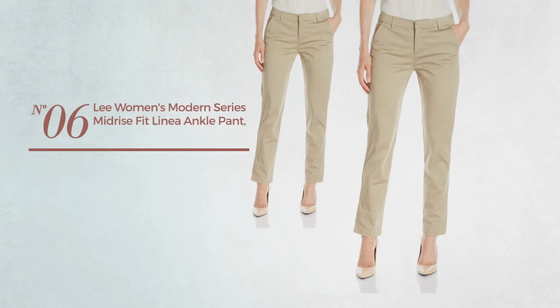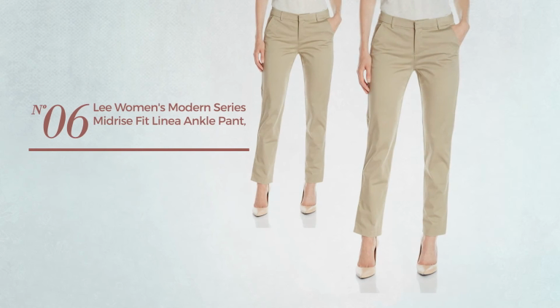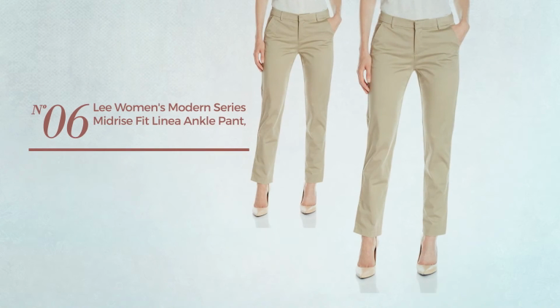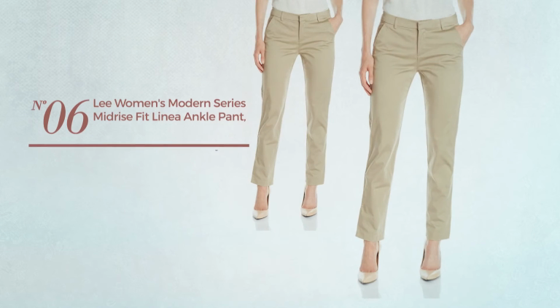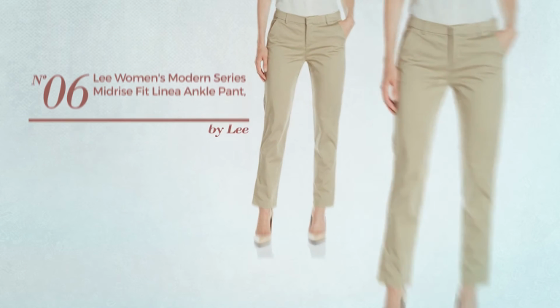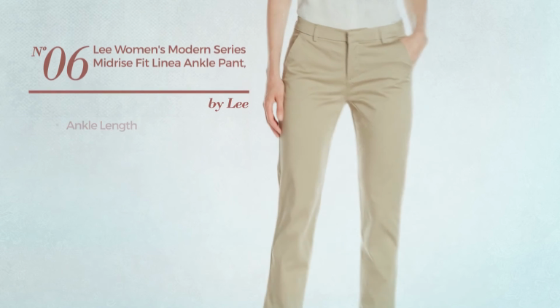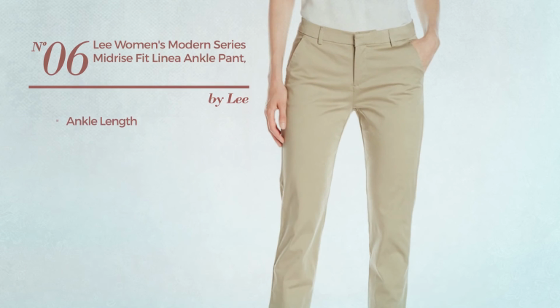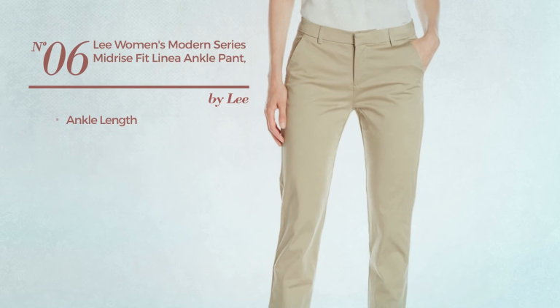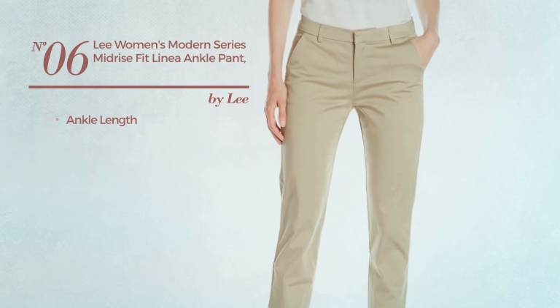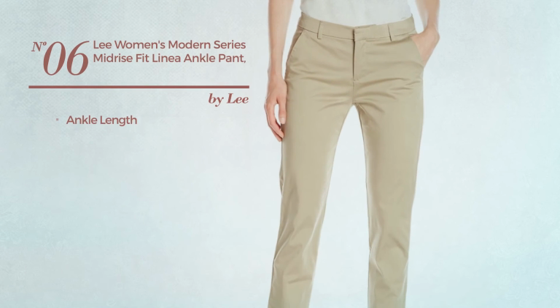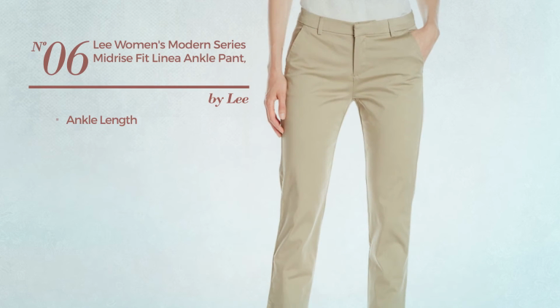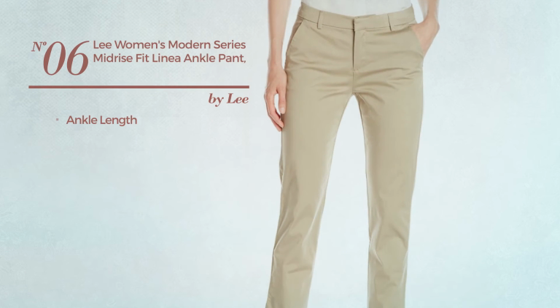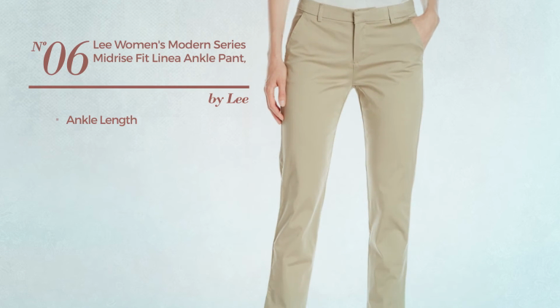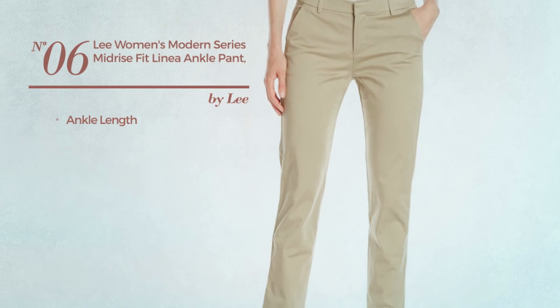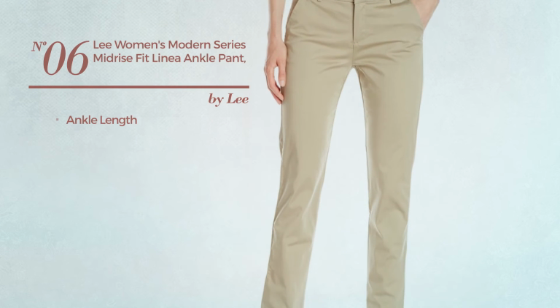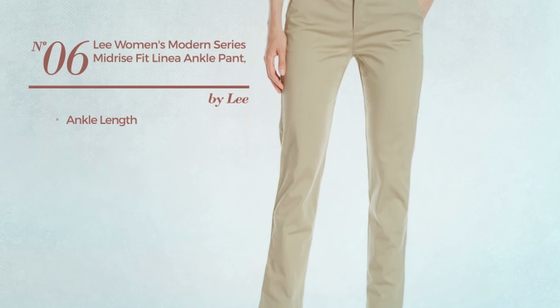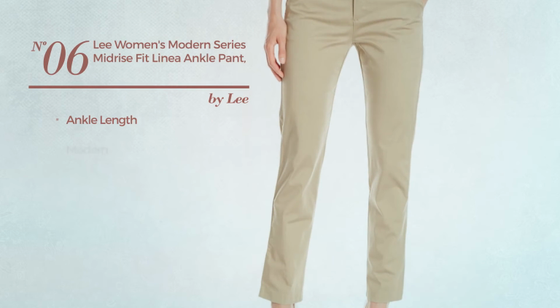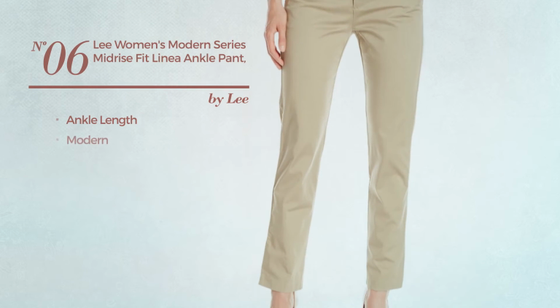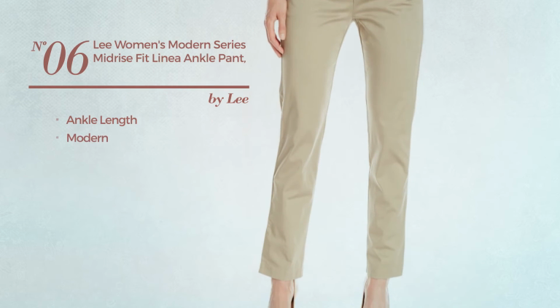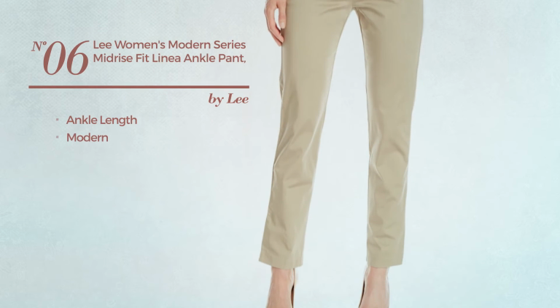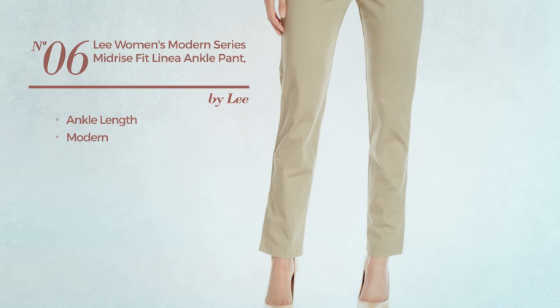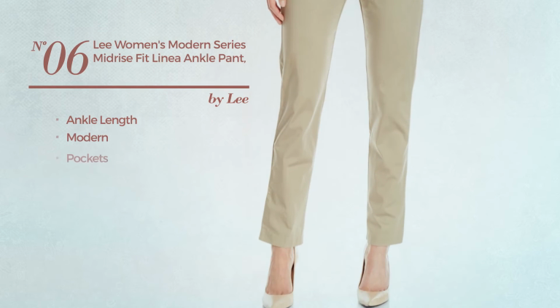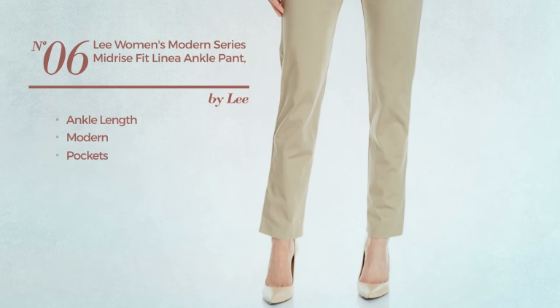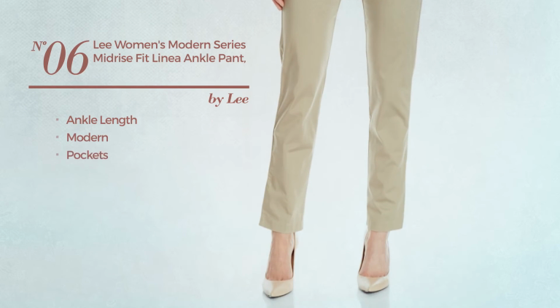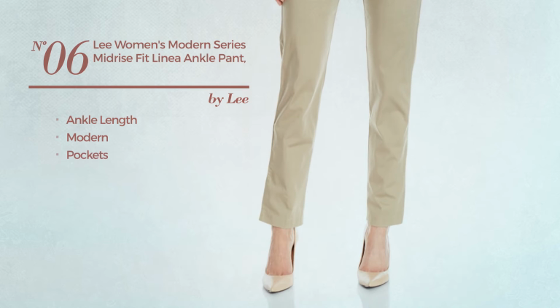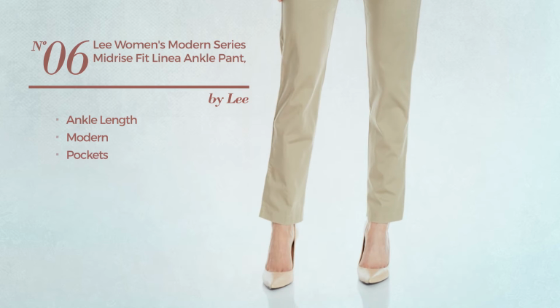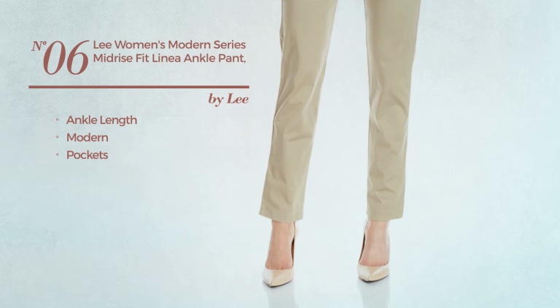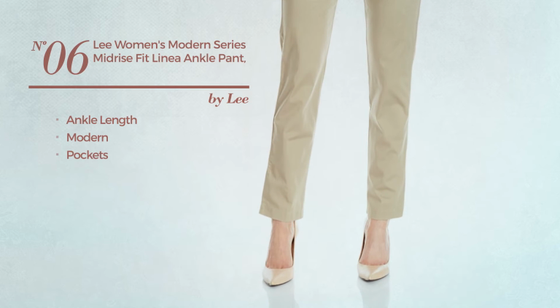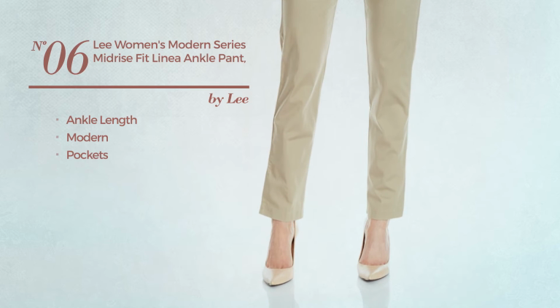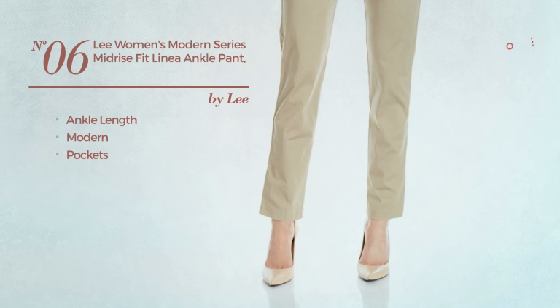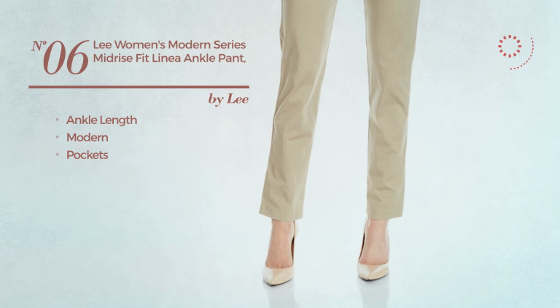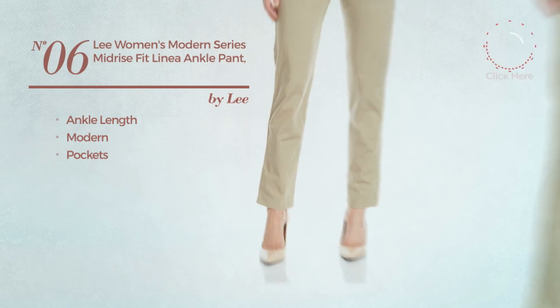Number 6, an ankle length garment. Featuring a modern design with pockets. Available just in this color.